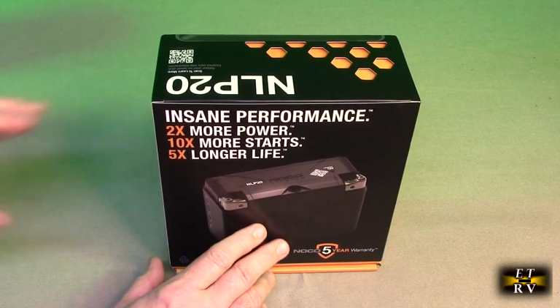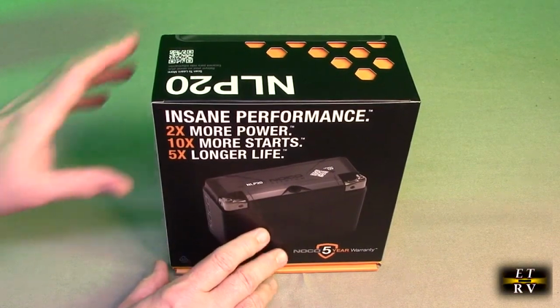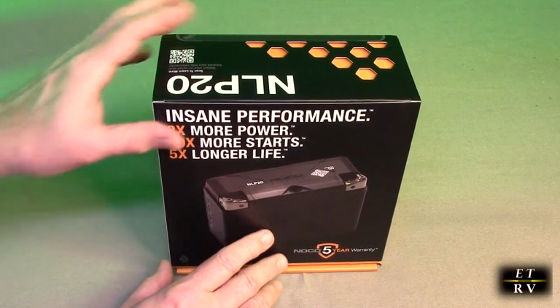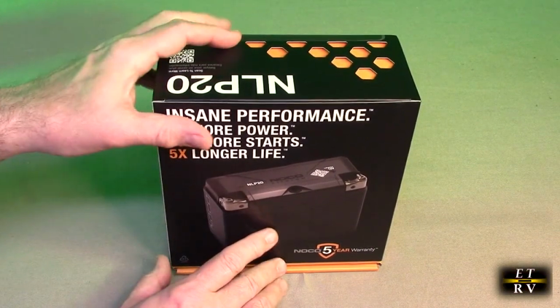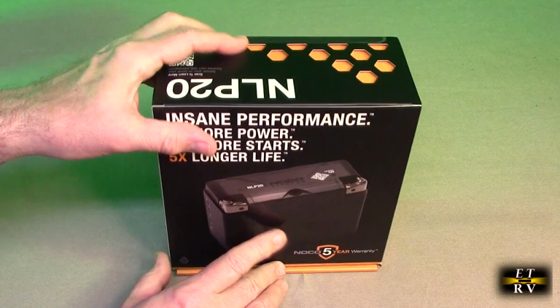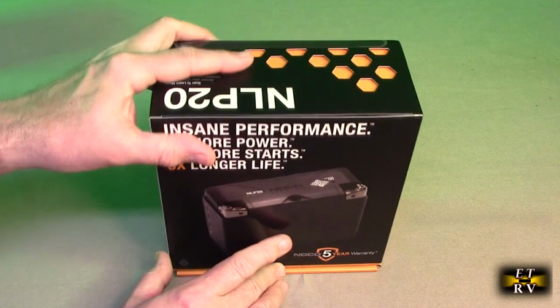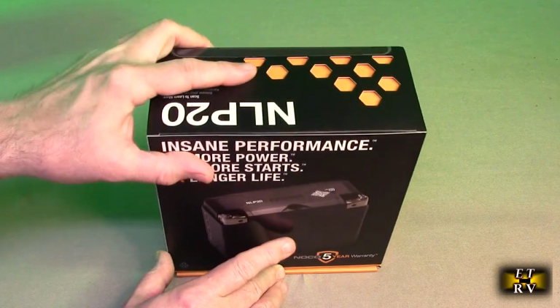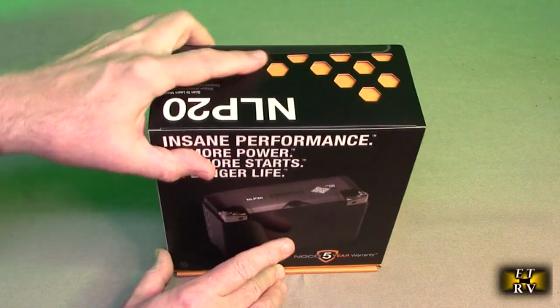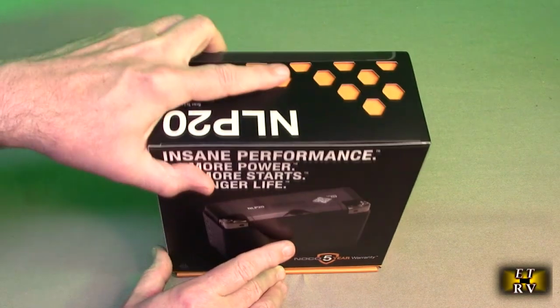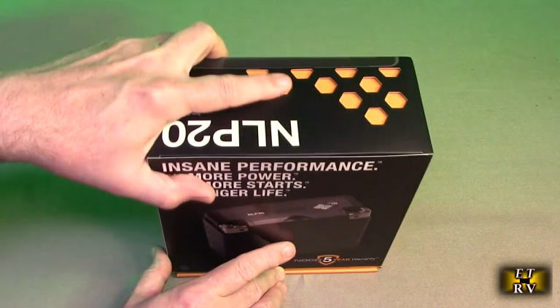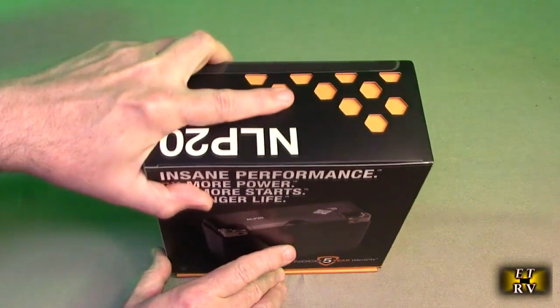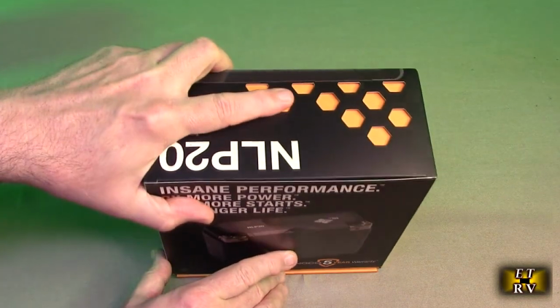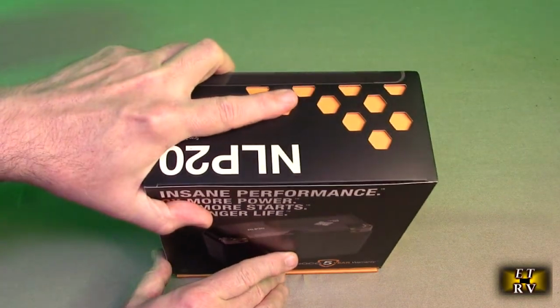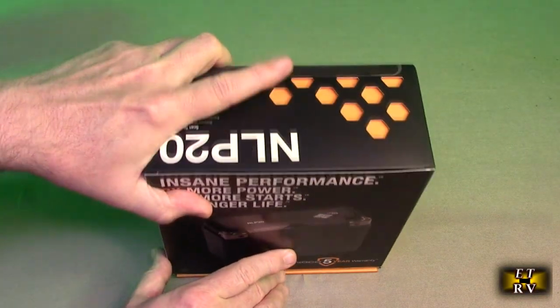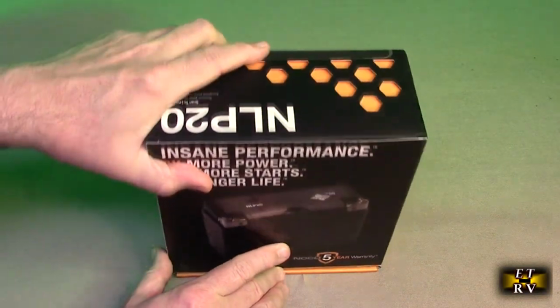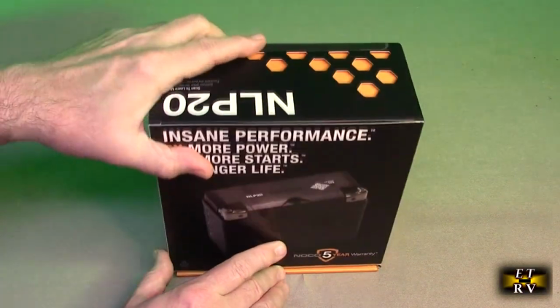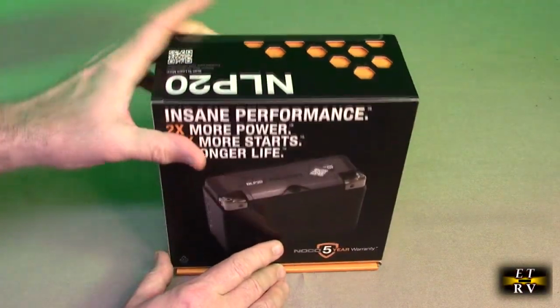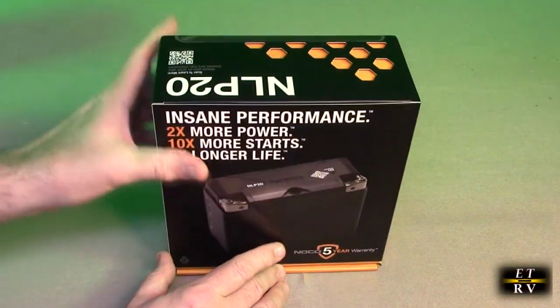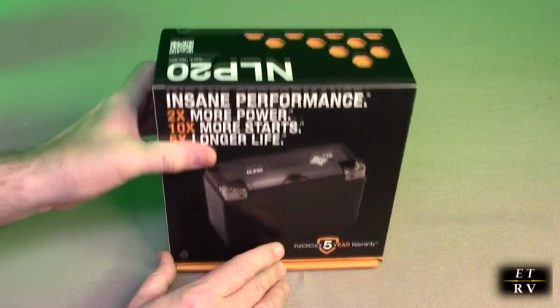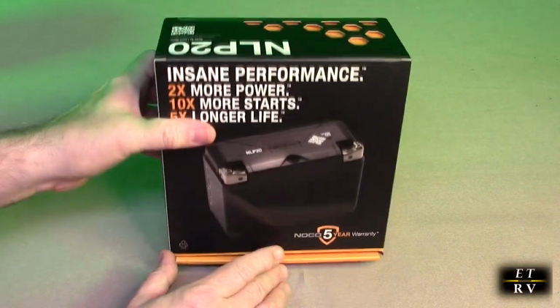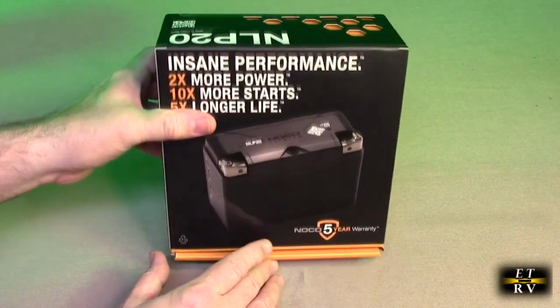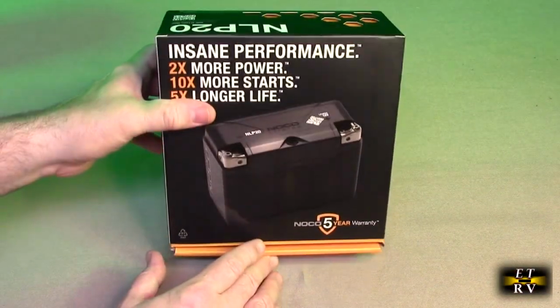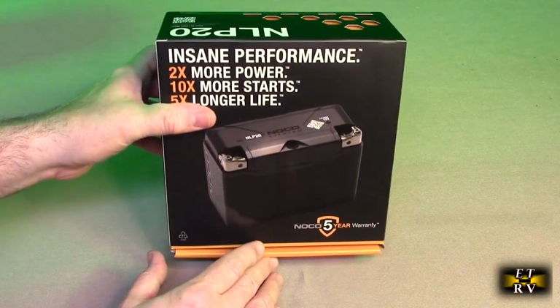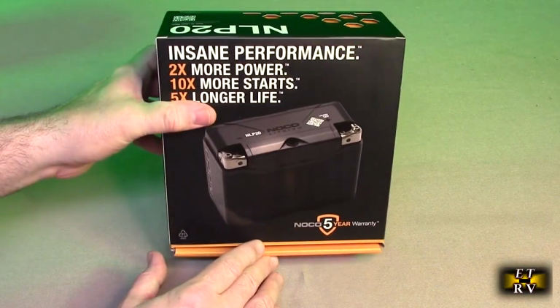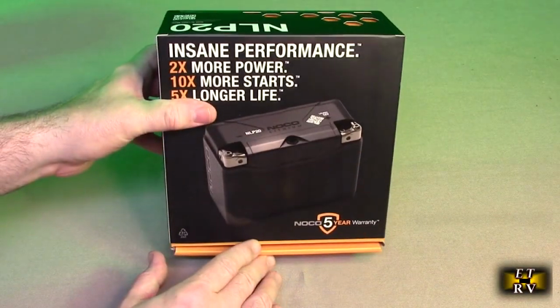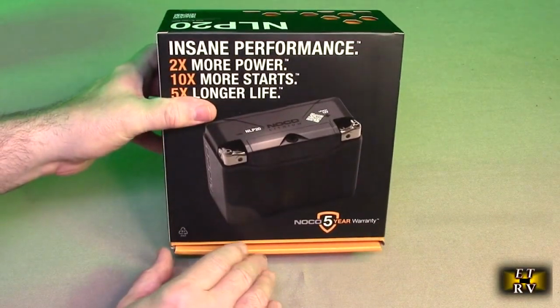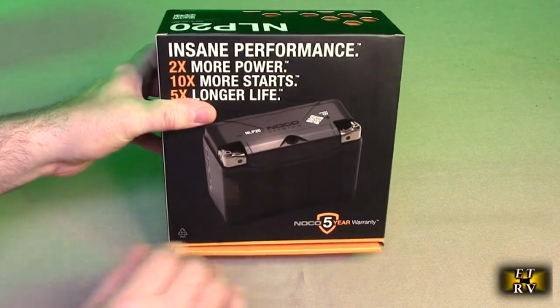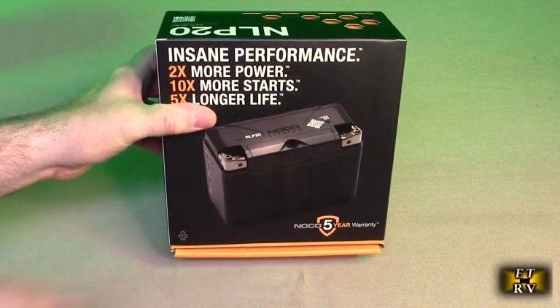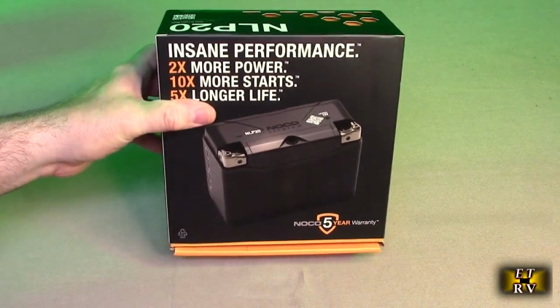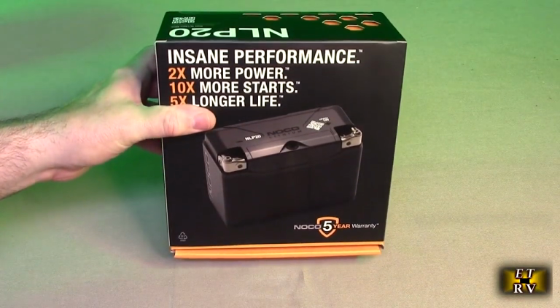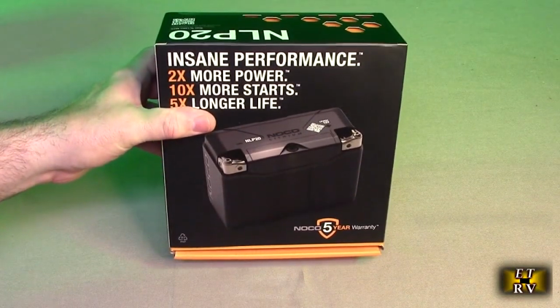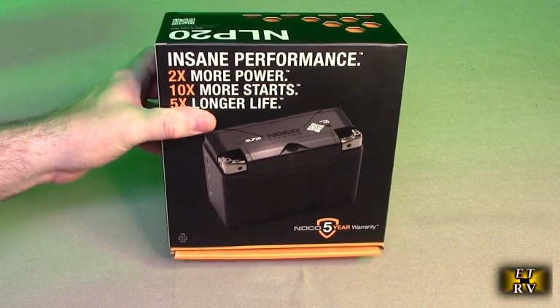You can see it's two times more power, 10 times more starts, and 5x longer life, and it's unbelievably lightweight. I was really impressed. So this is a cool package it comes in, and we're going to open this up and show you what's inside.